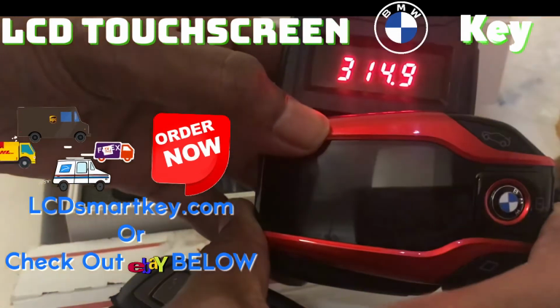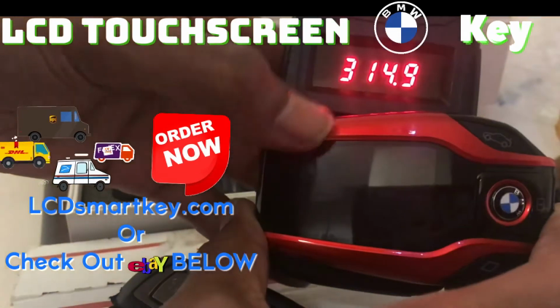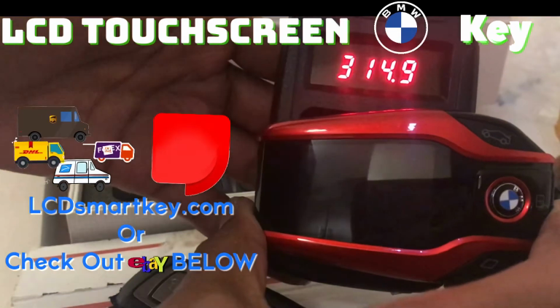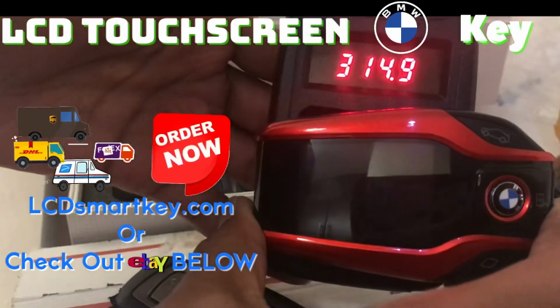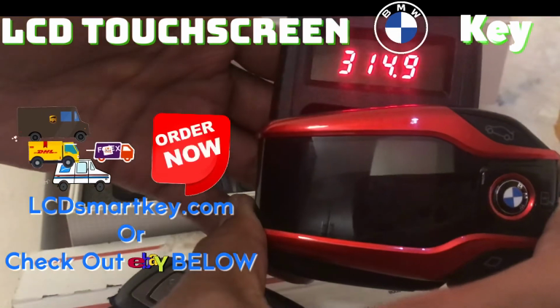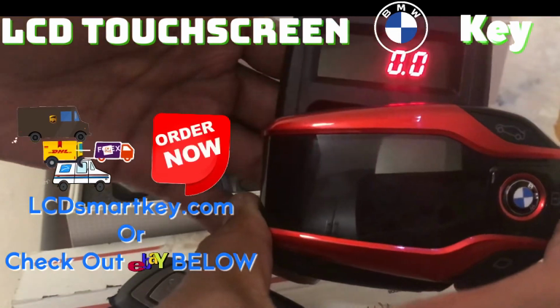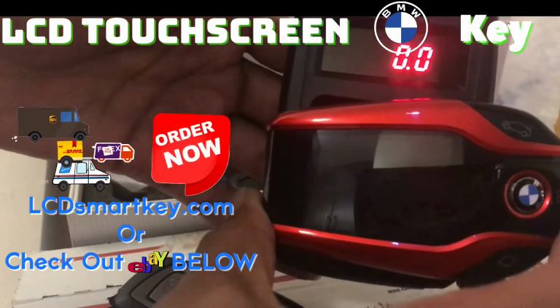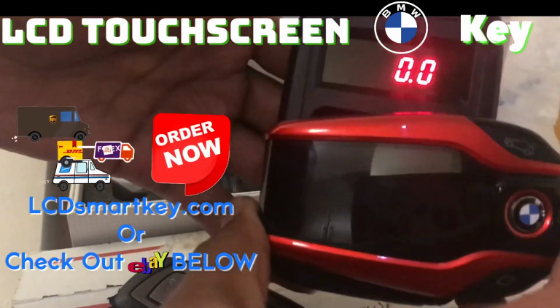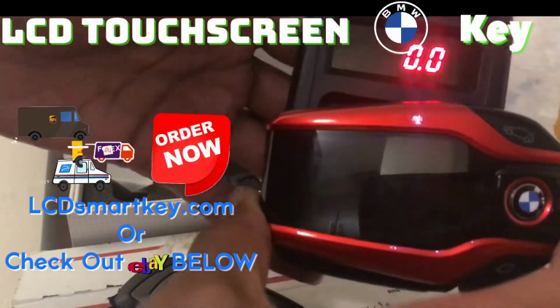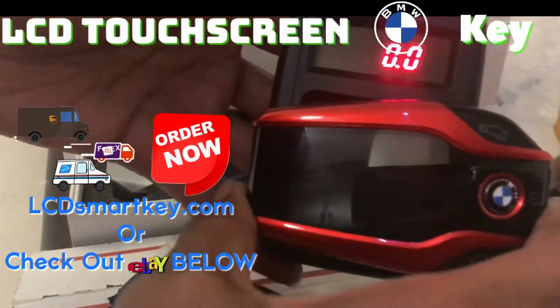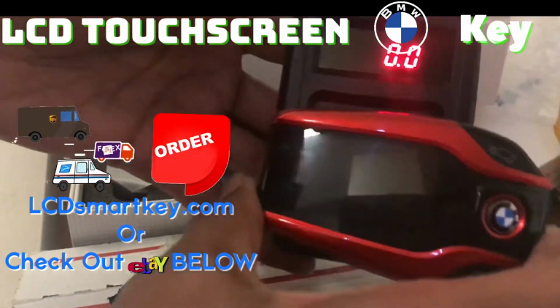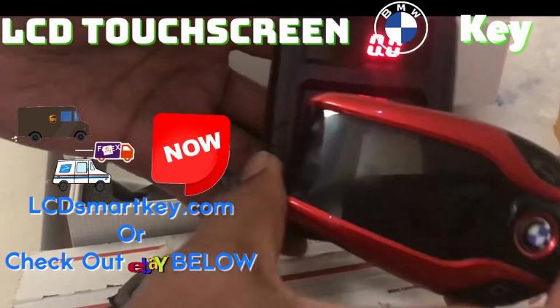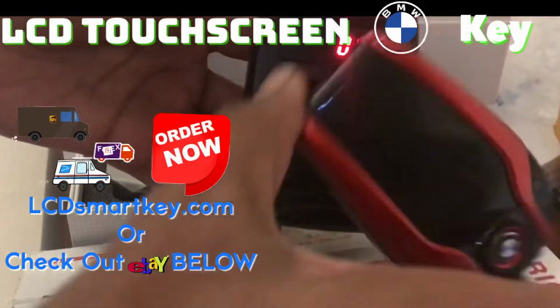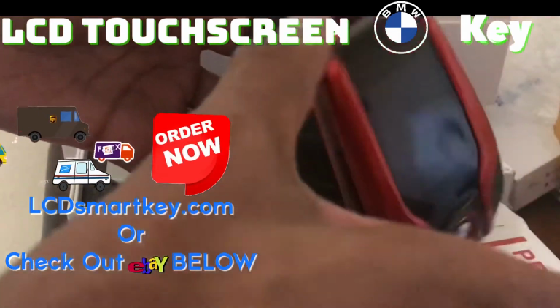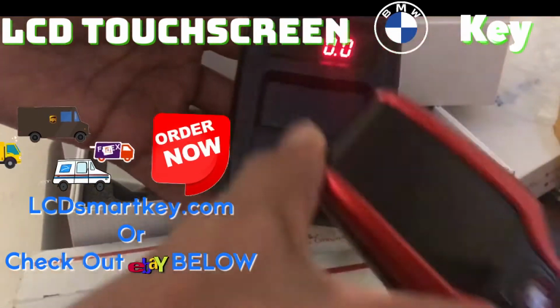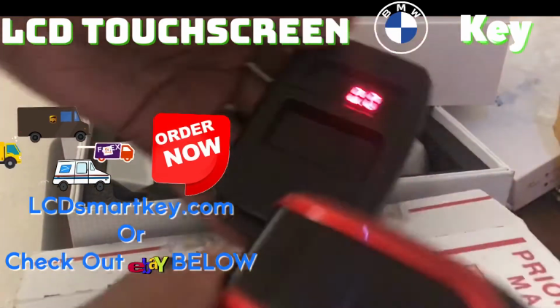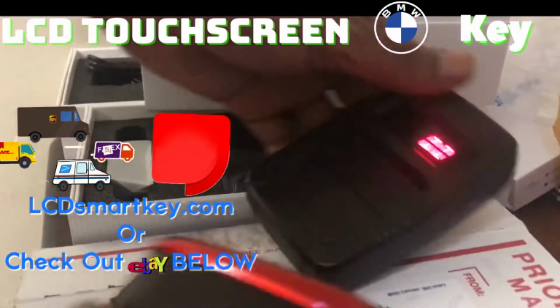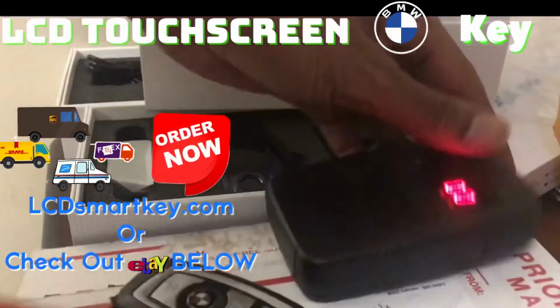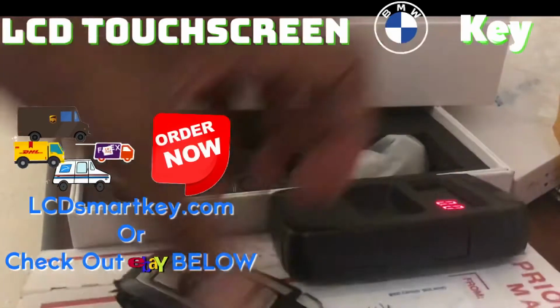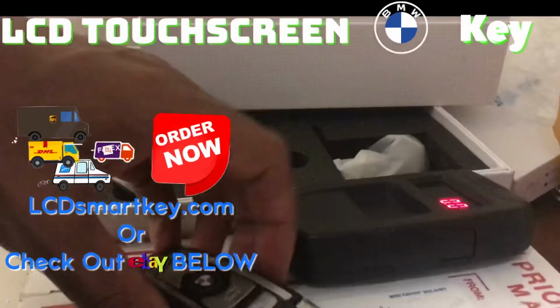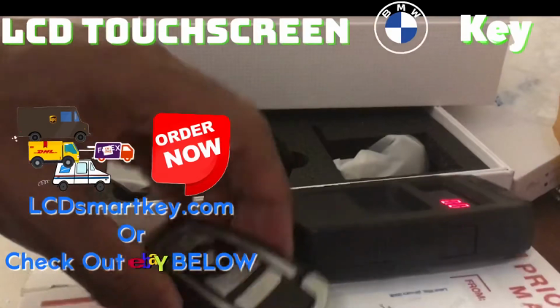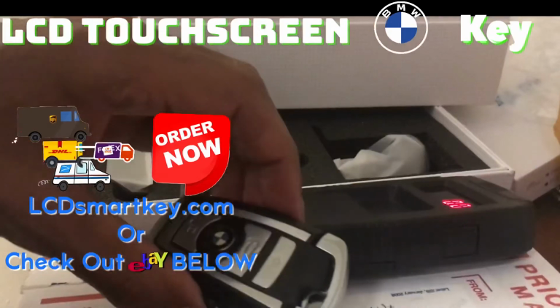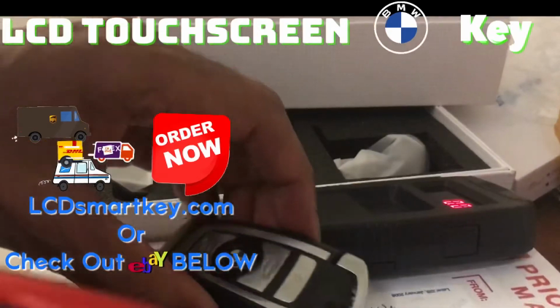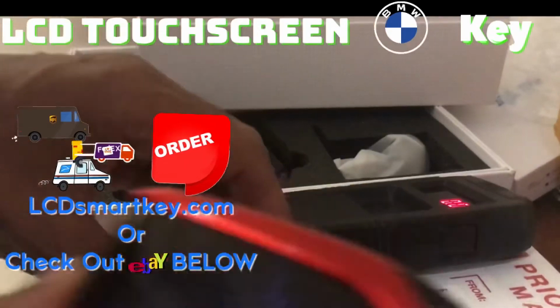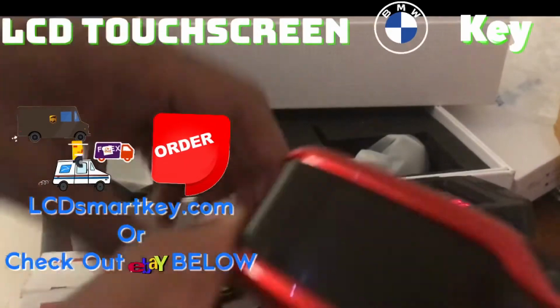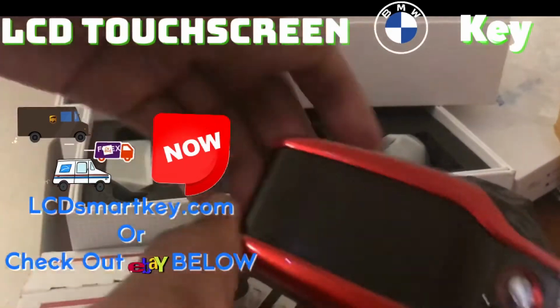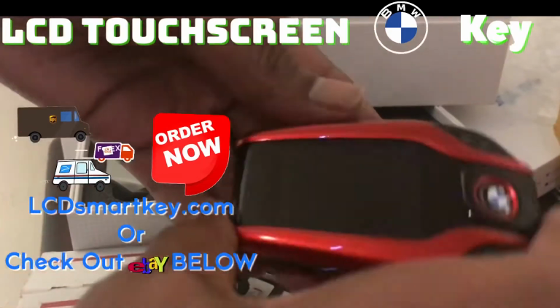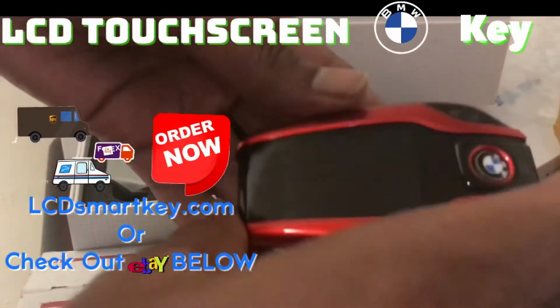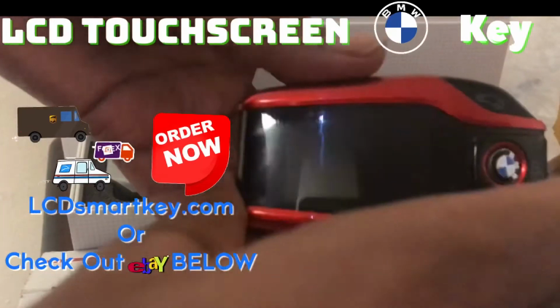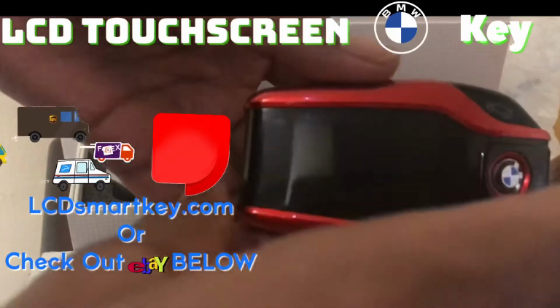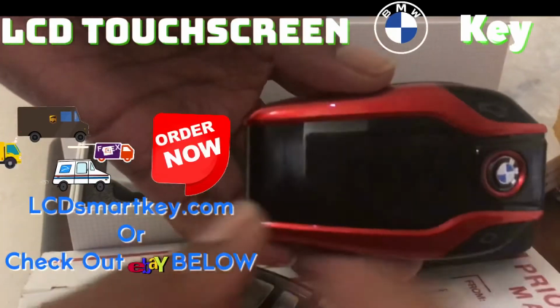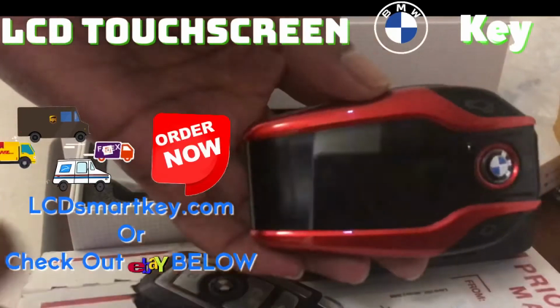Again, this is LCD smart key. This is an eBay mail in and return back. Signing out.